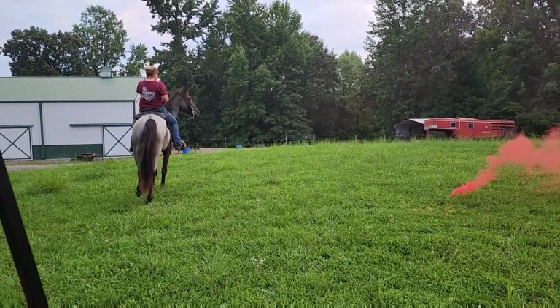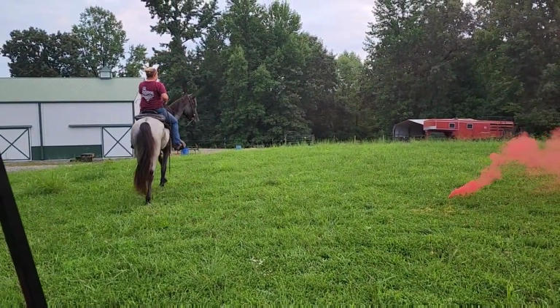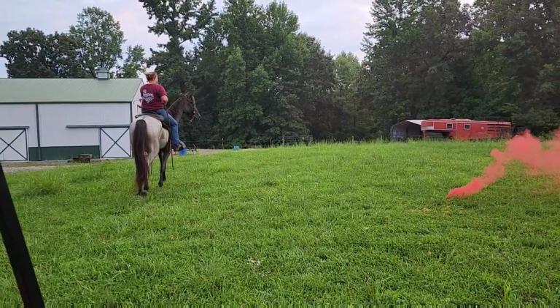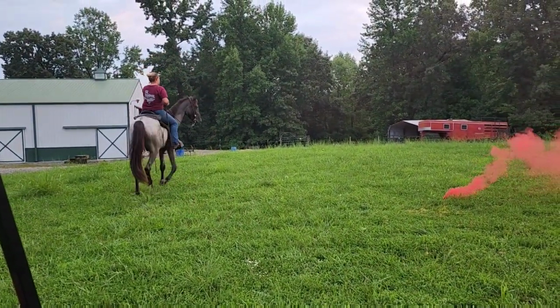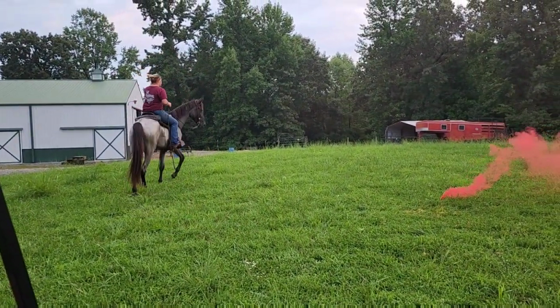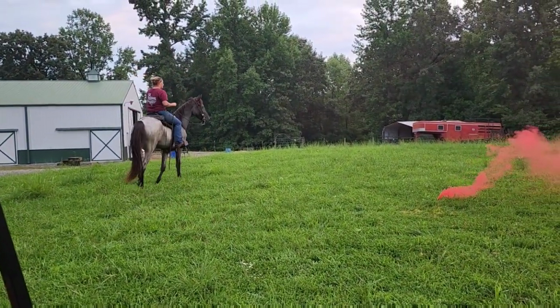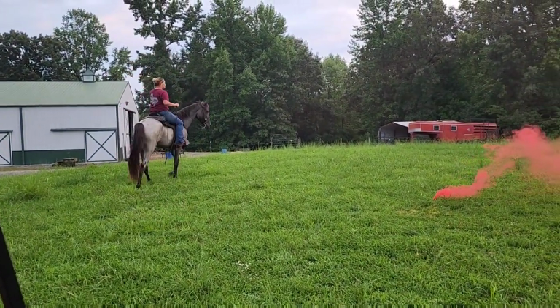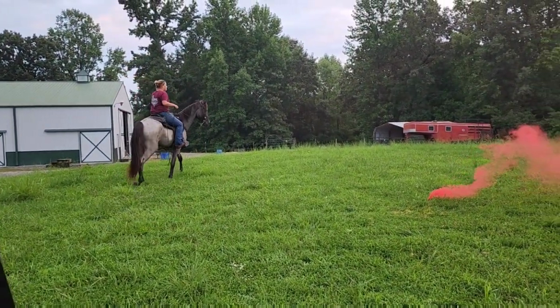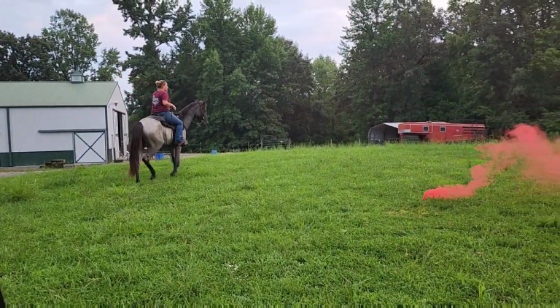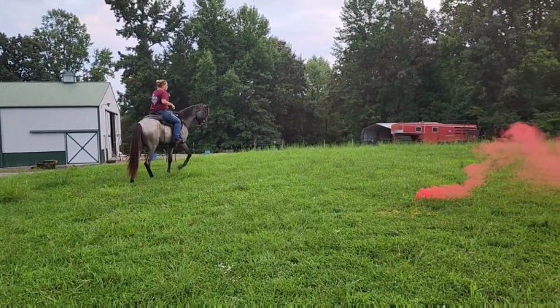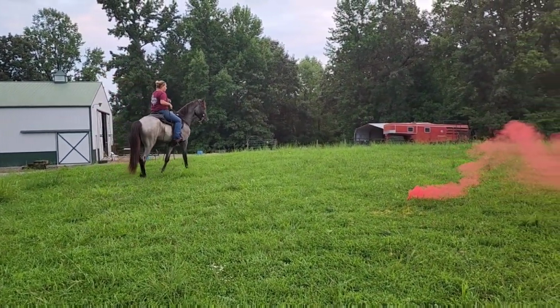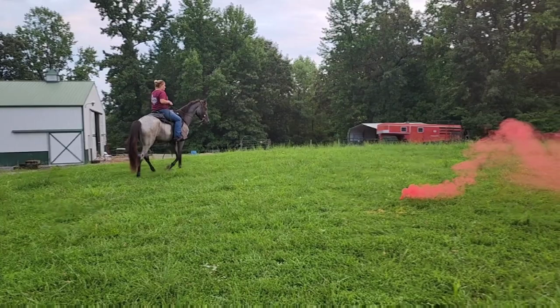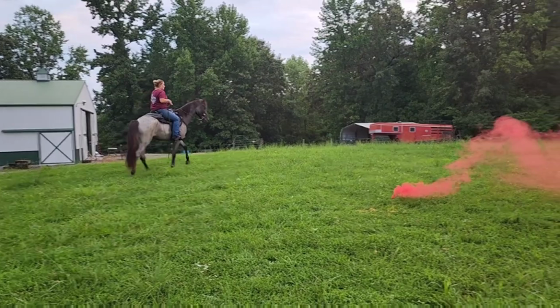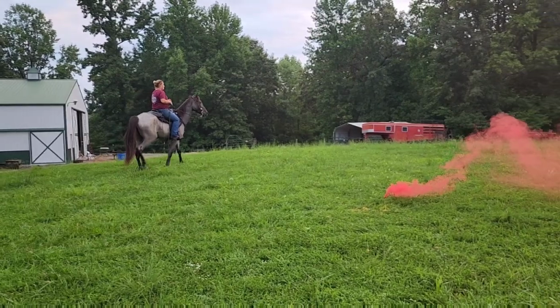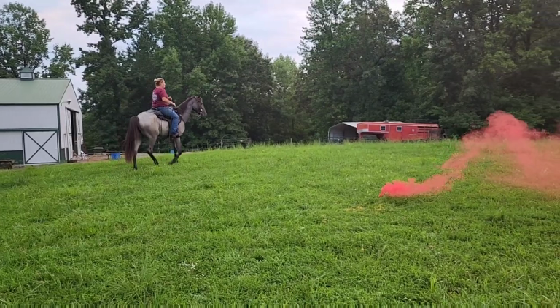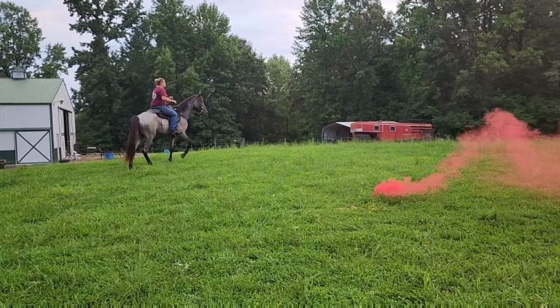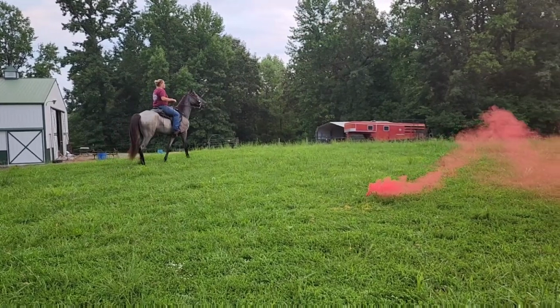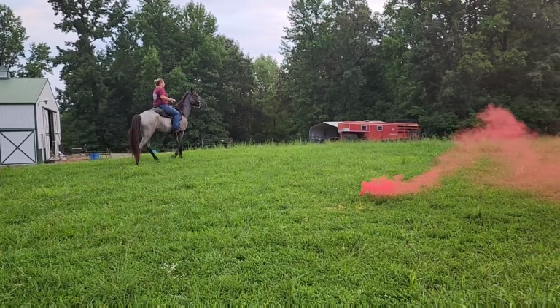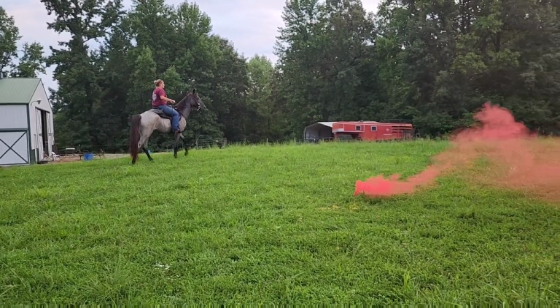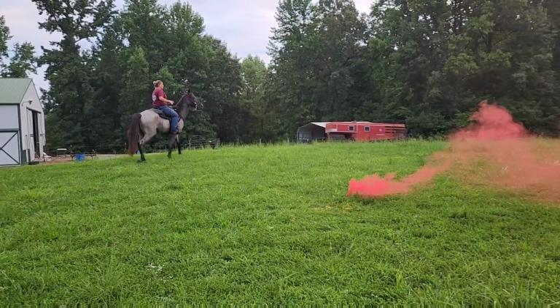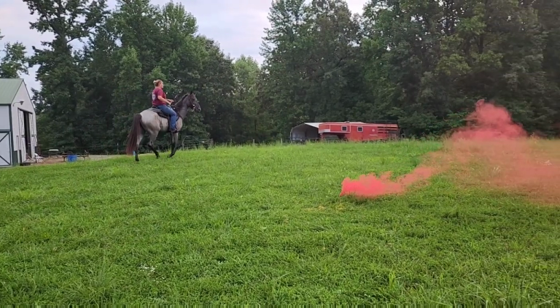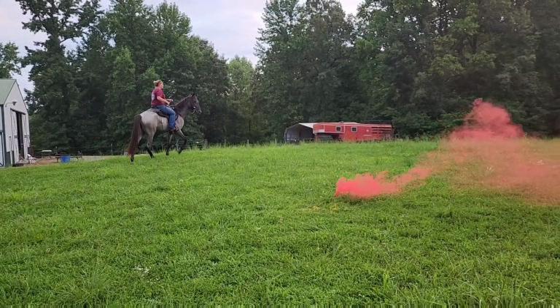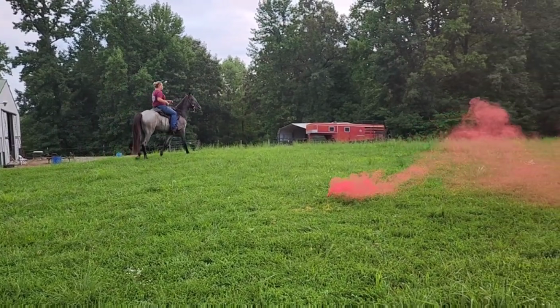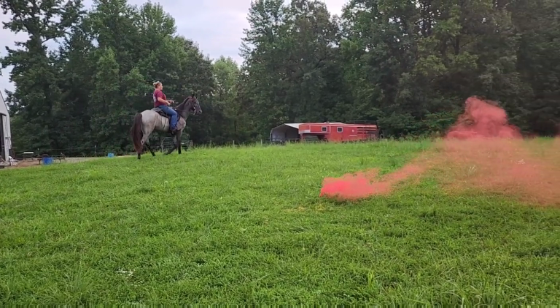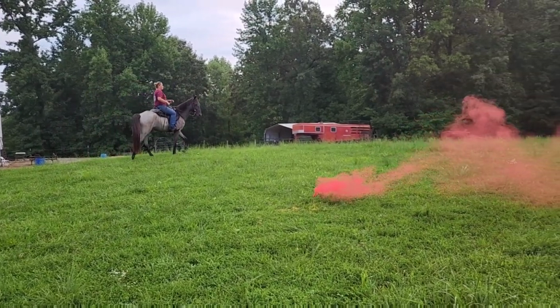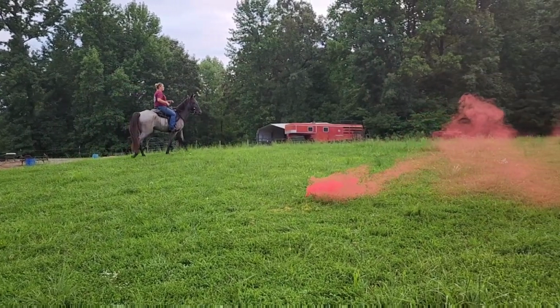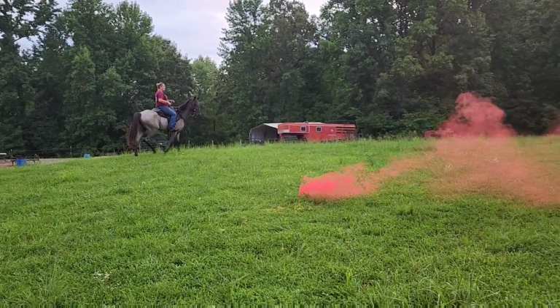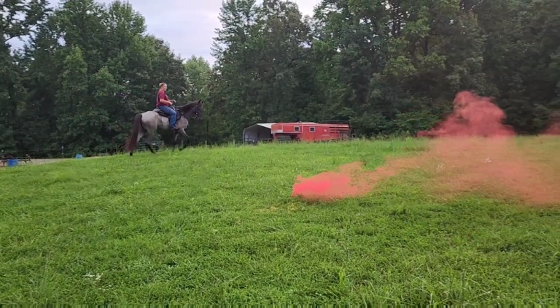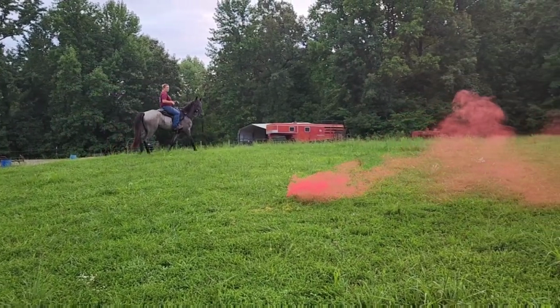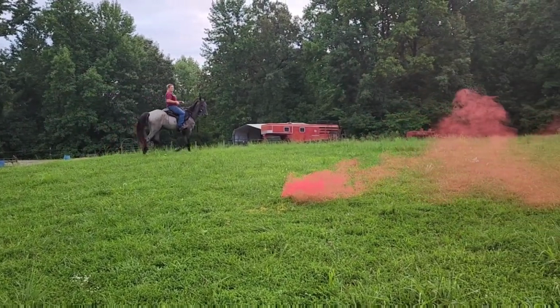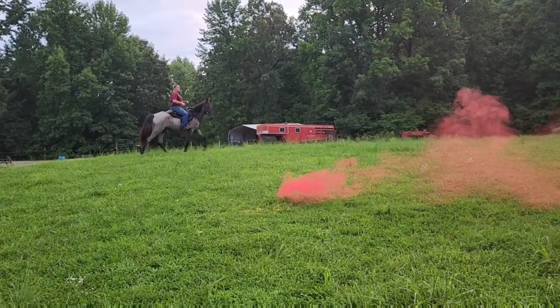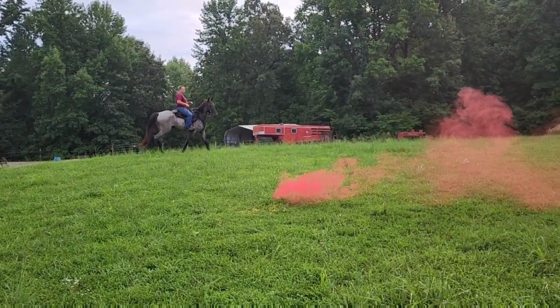Diesel checking out the smoke bomb. He said, I don't love it, but I might get killed.